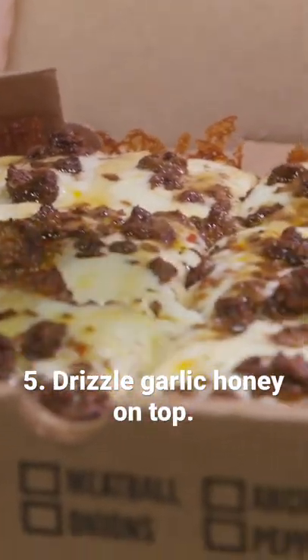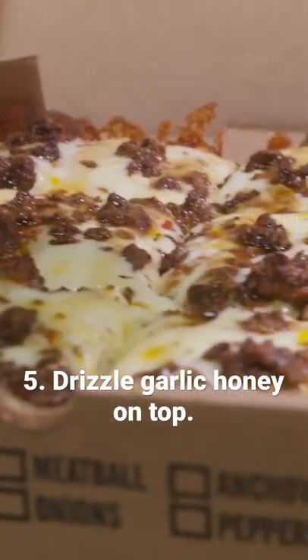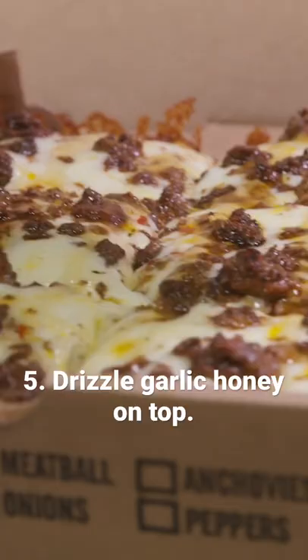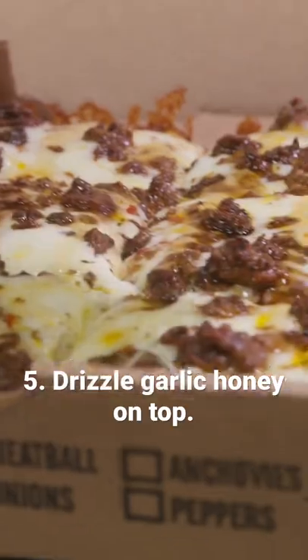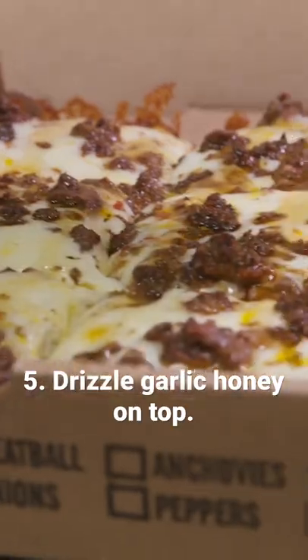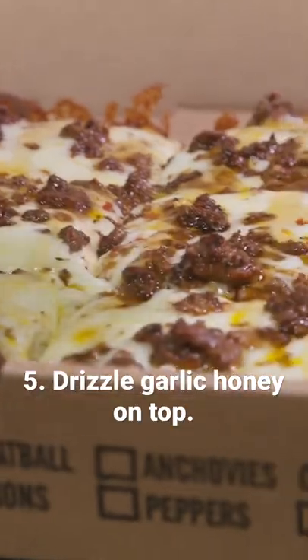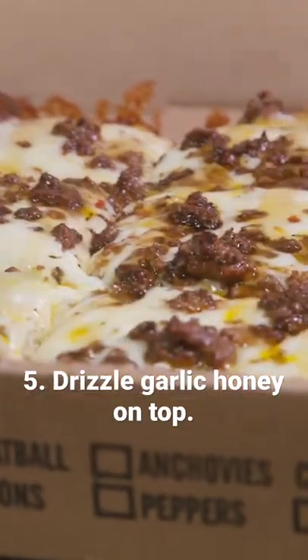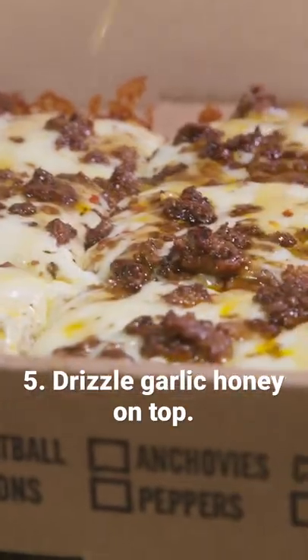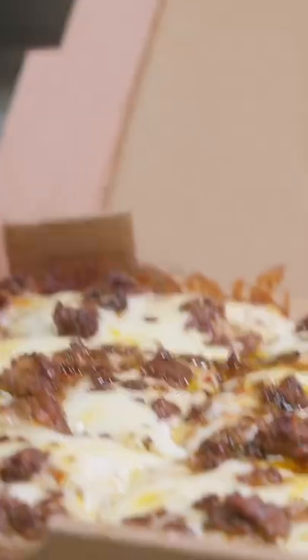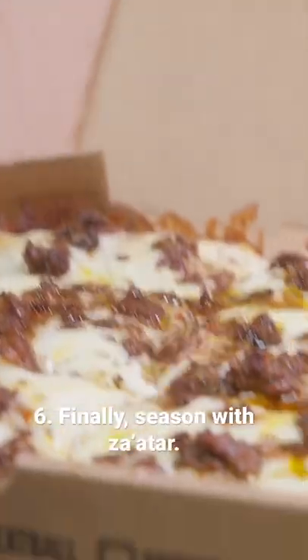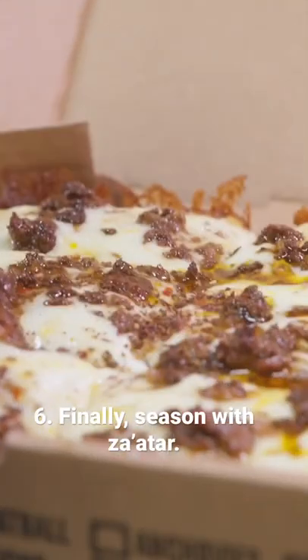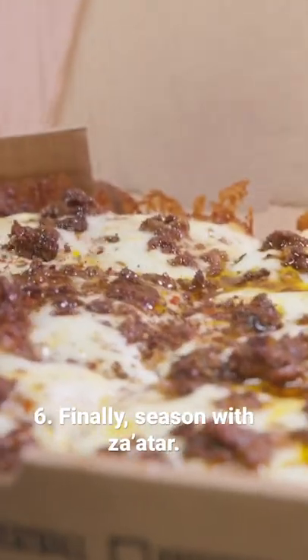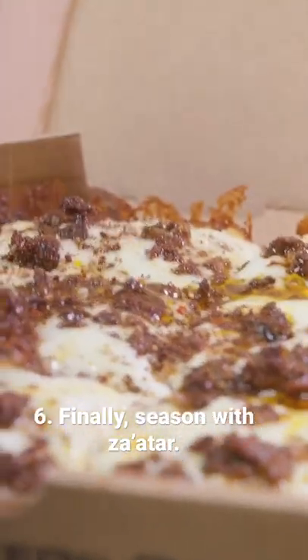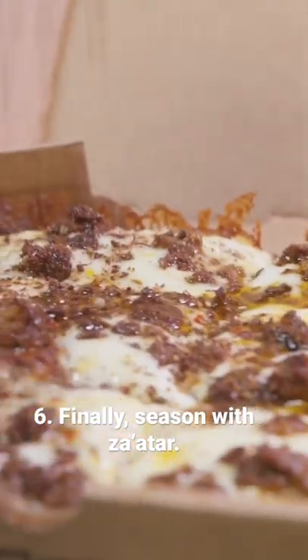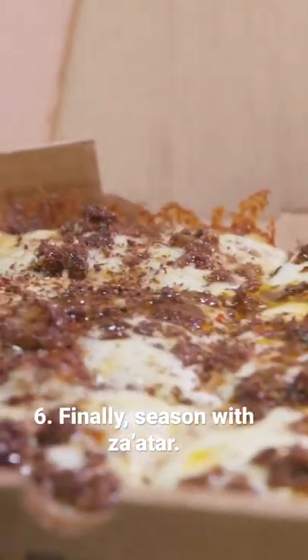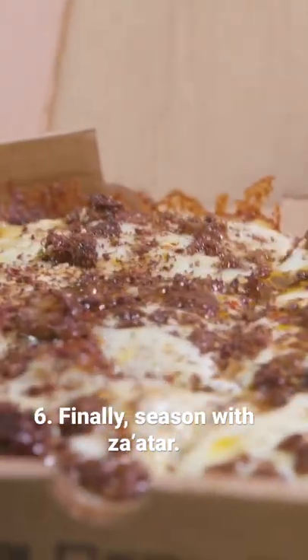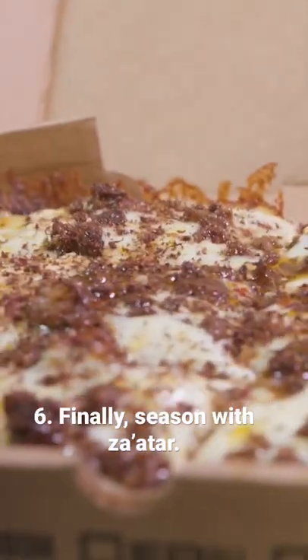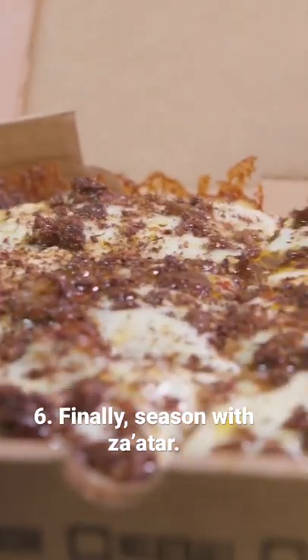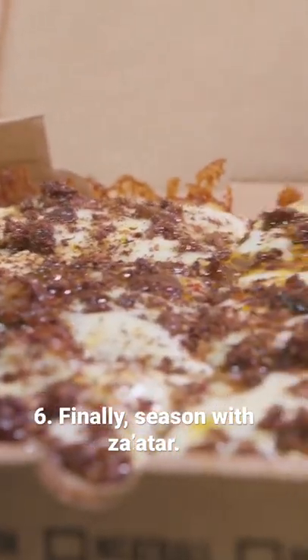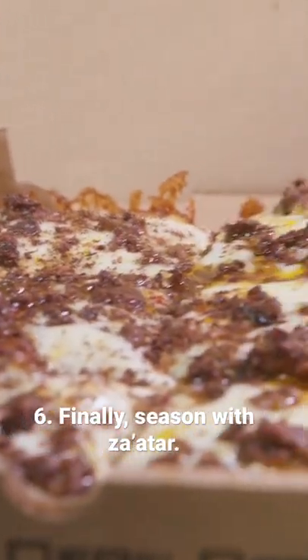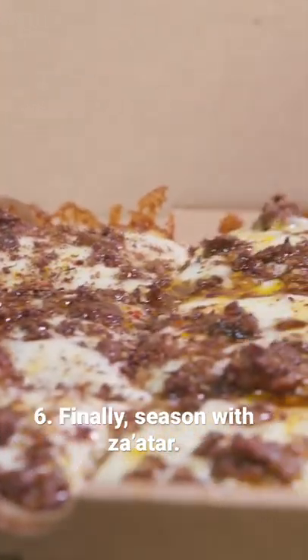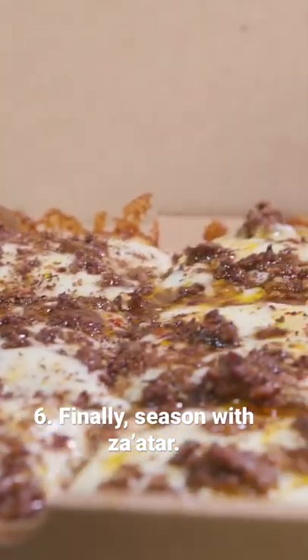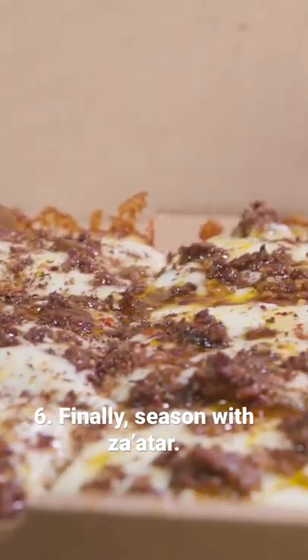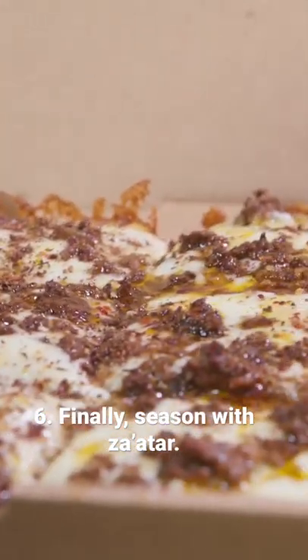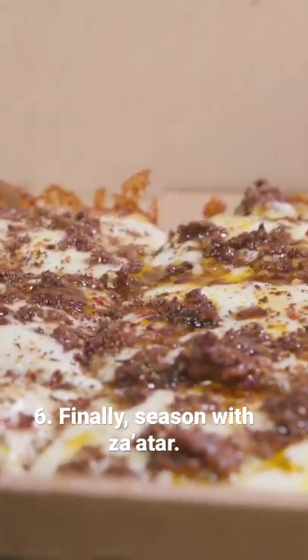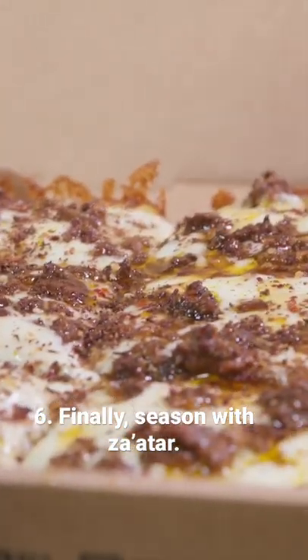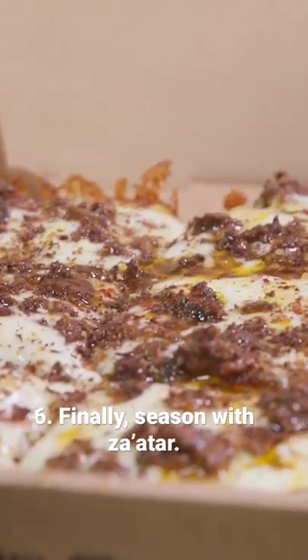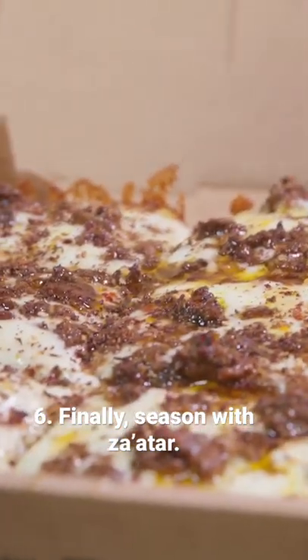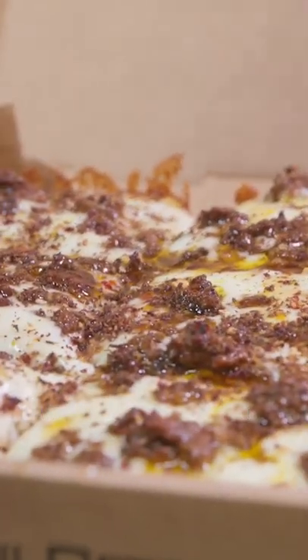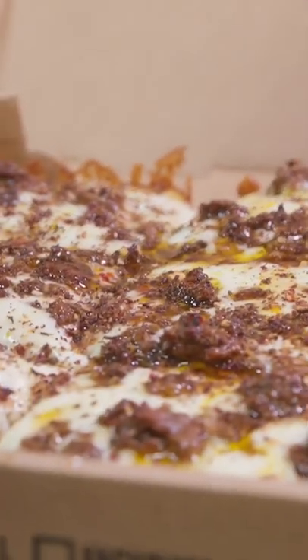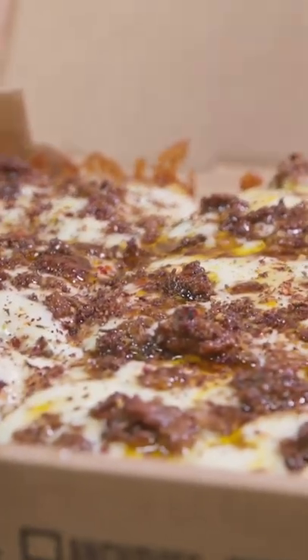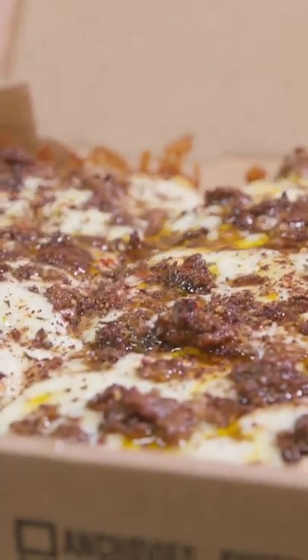We put it out on Thursday and we were sold out by Saturday afternoon. And it's been a staple ever since.